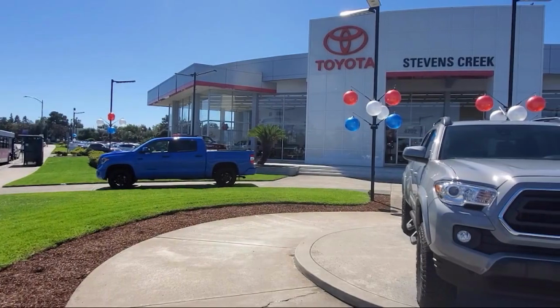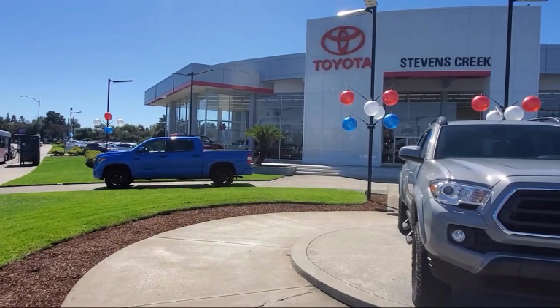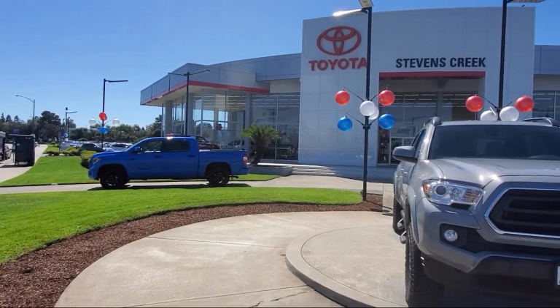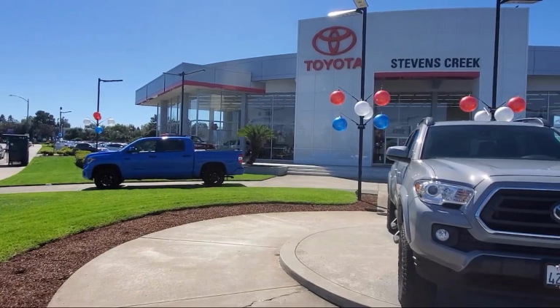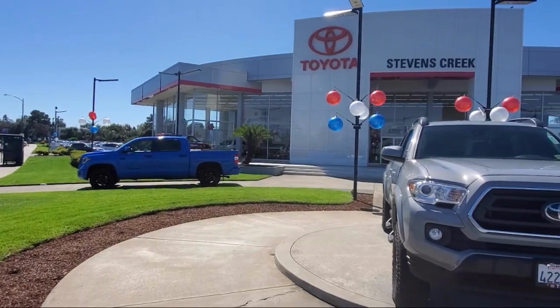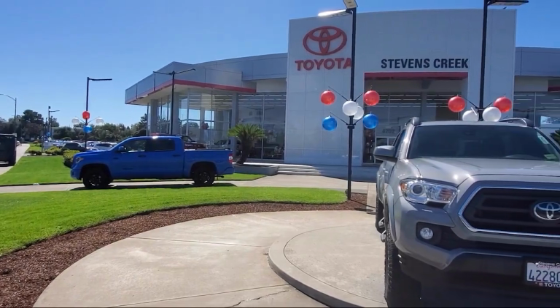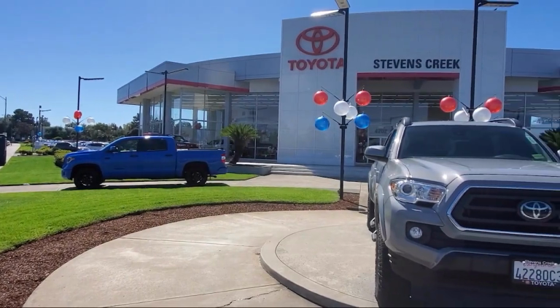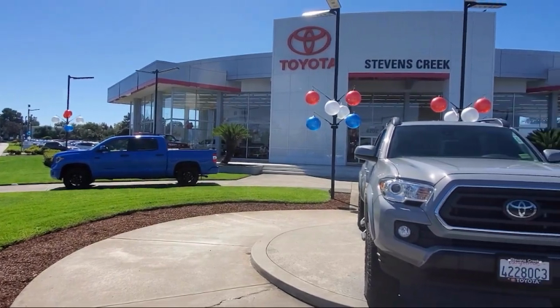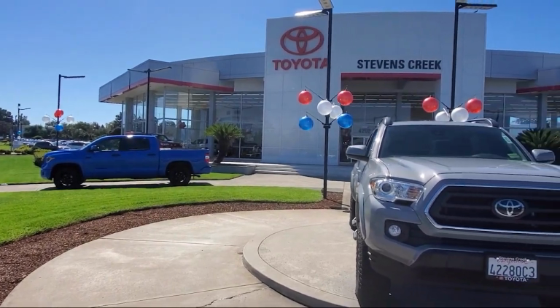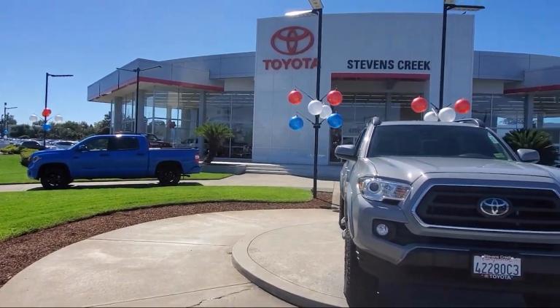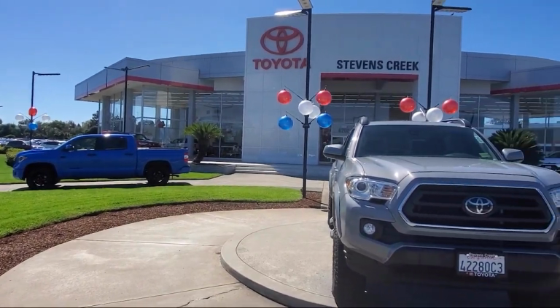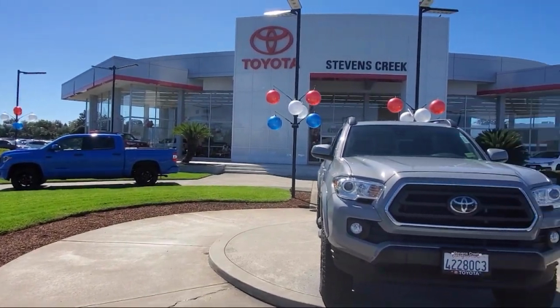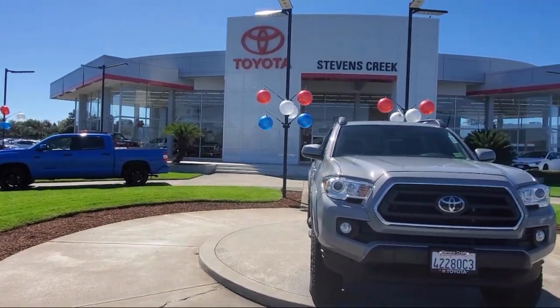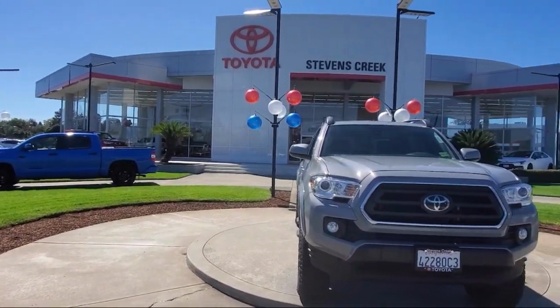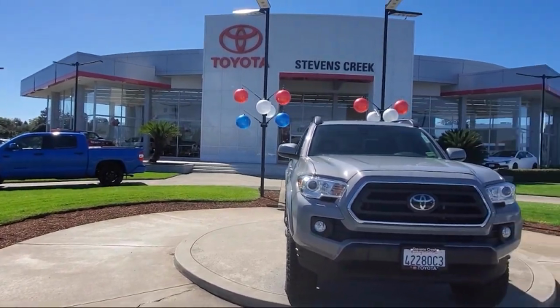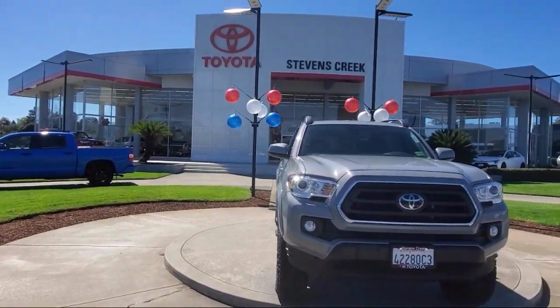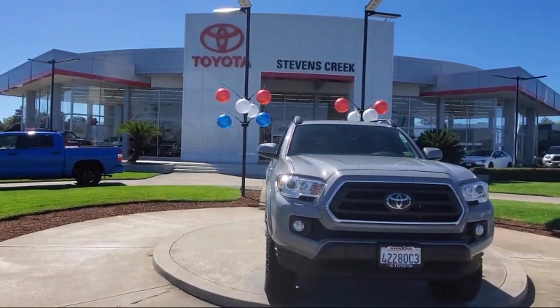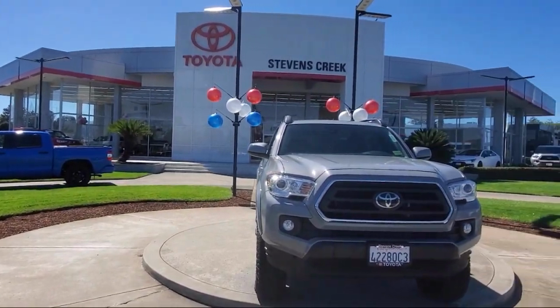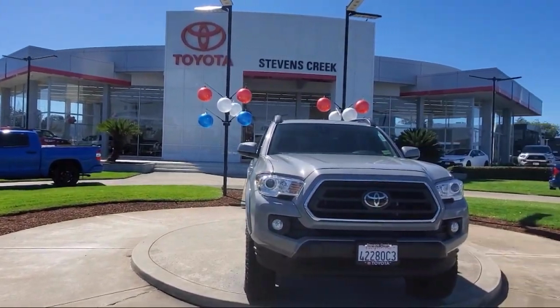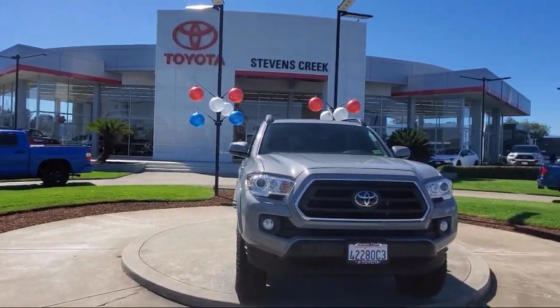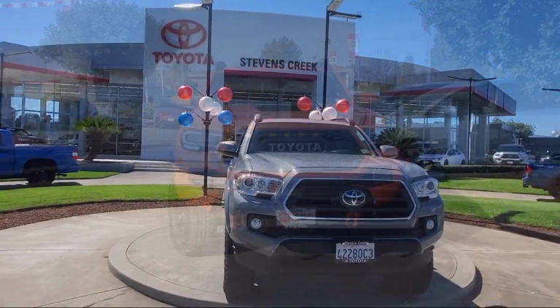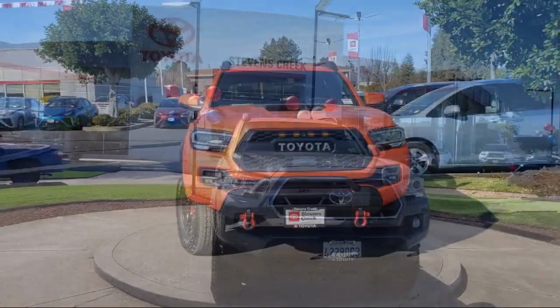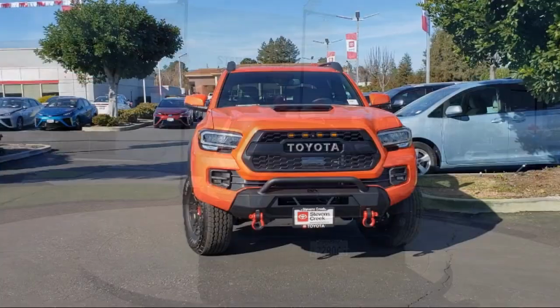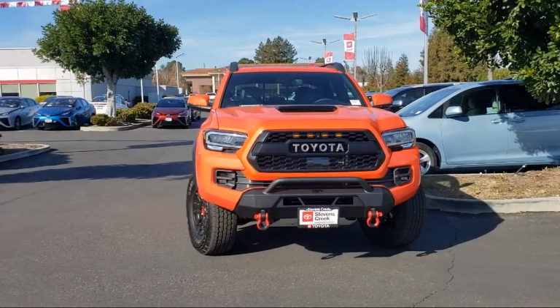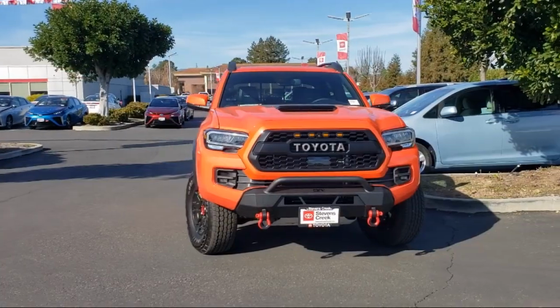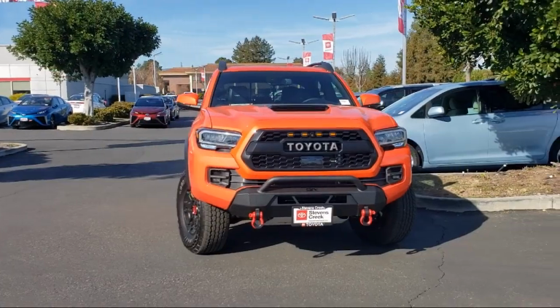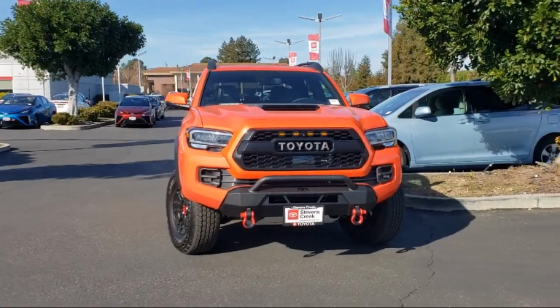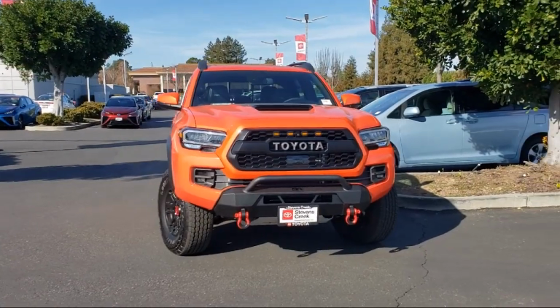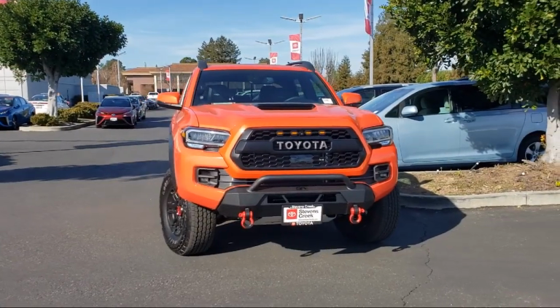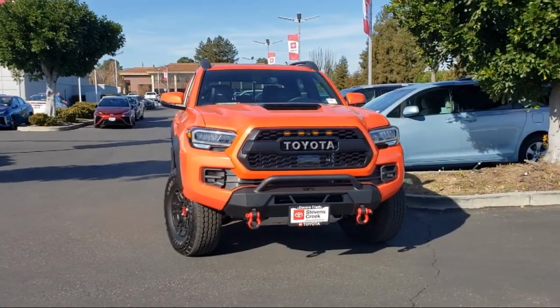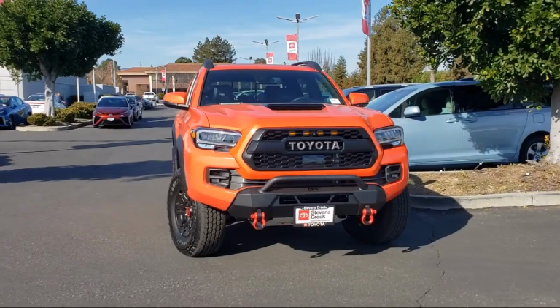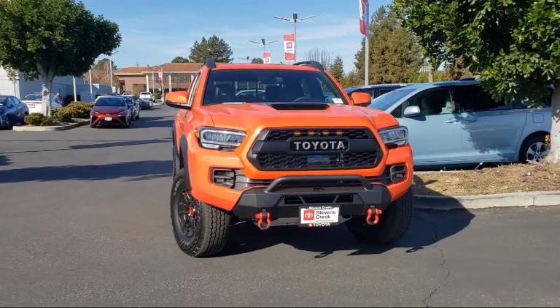Welcome to Stevens Creek Toyota, and here's a look at another one of our great vehicles for sale.